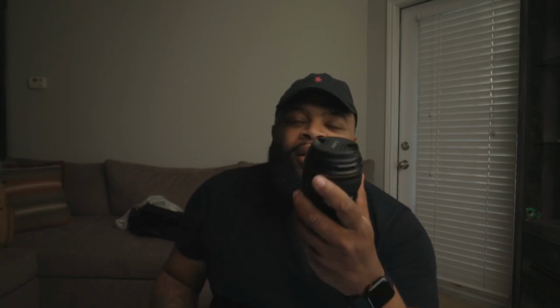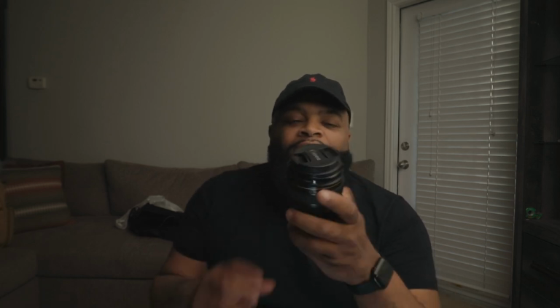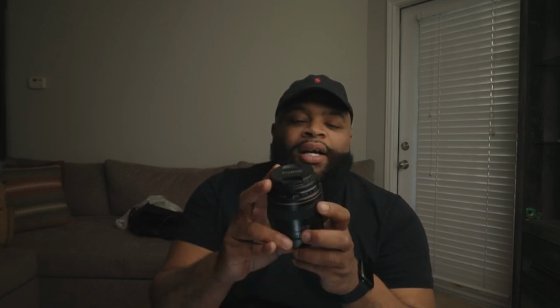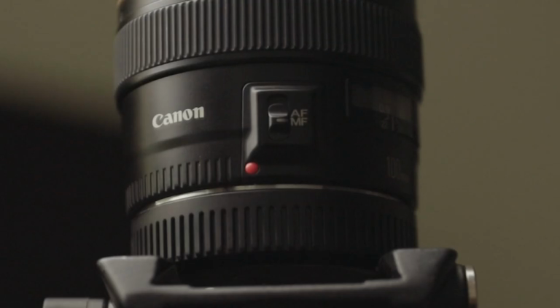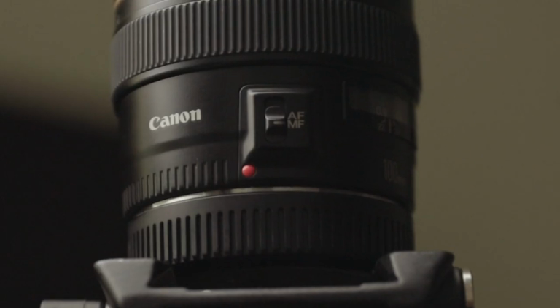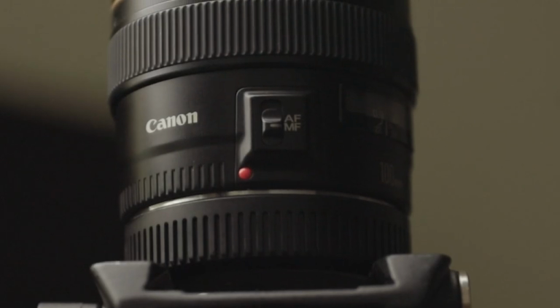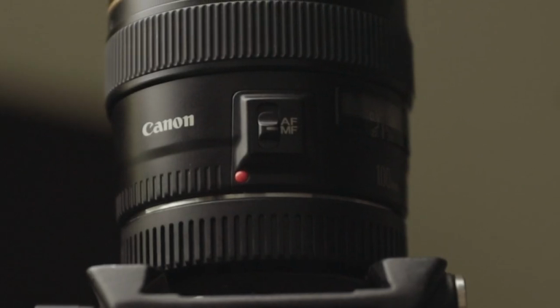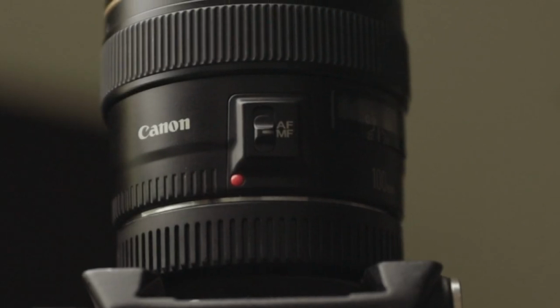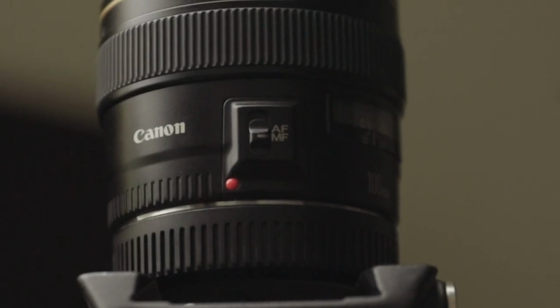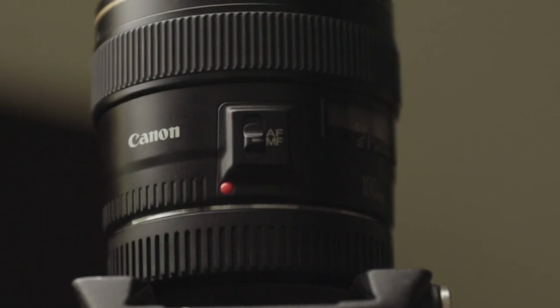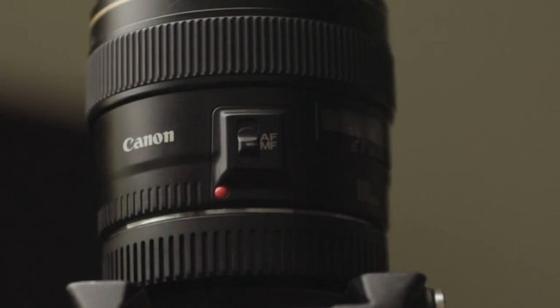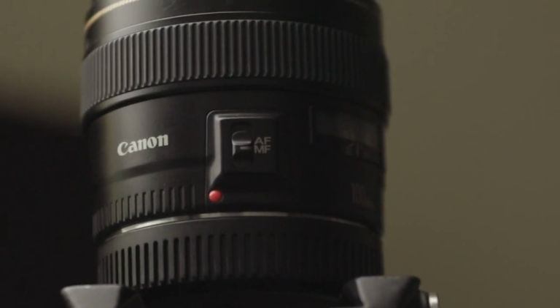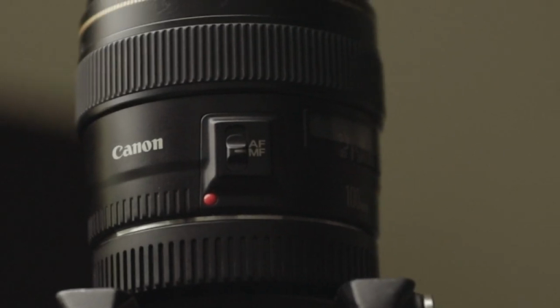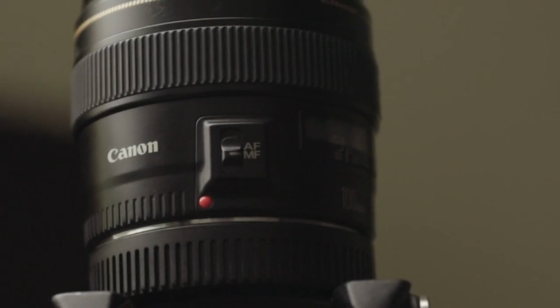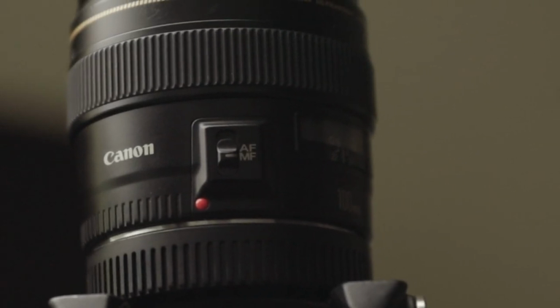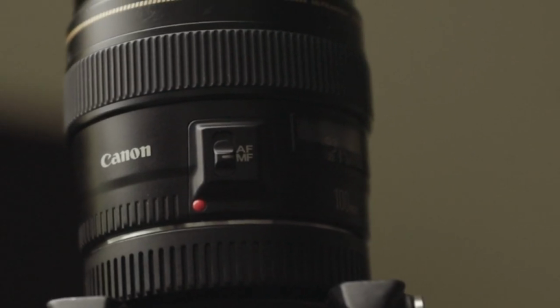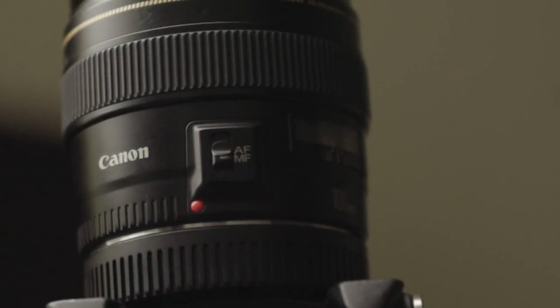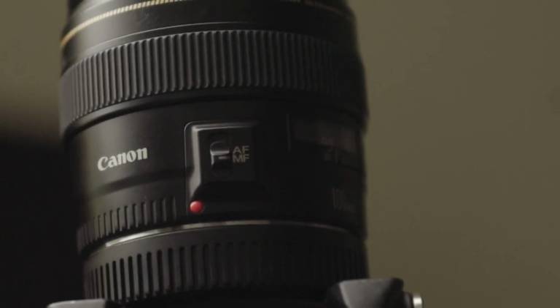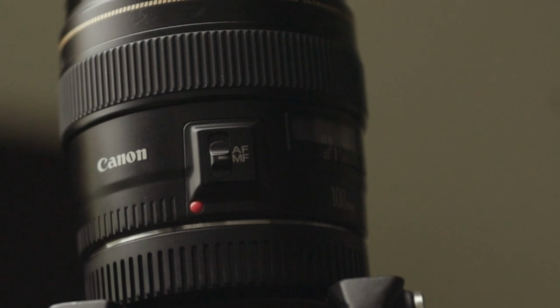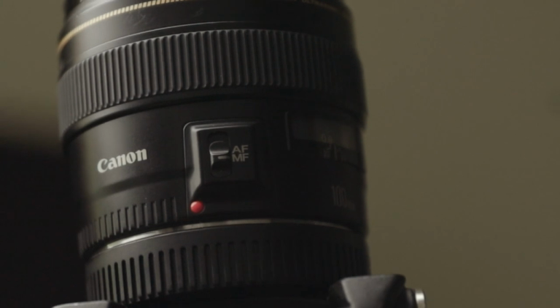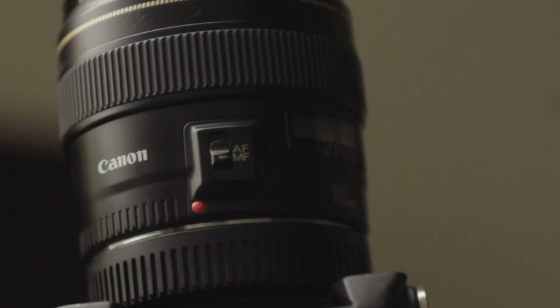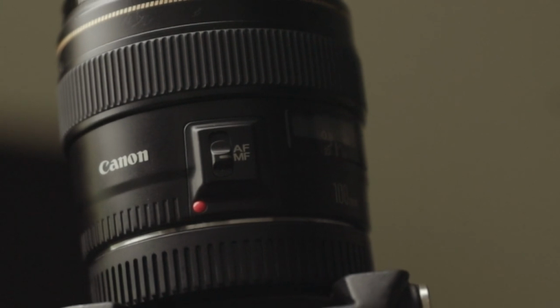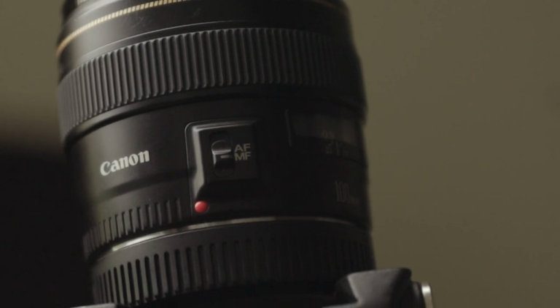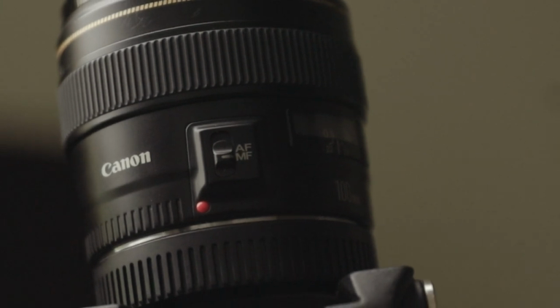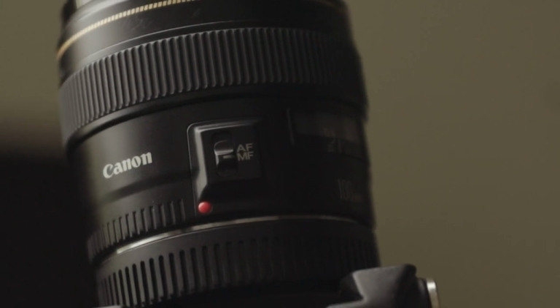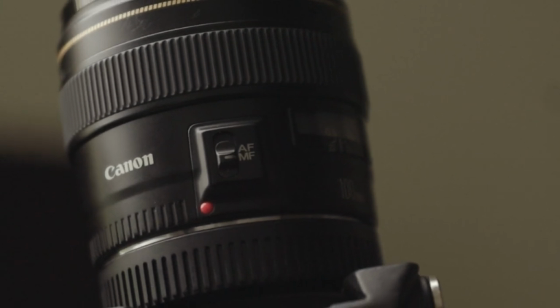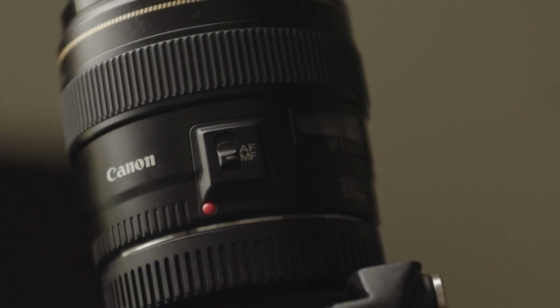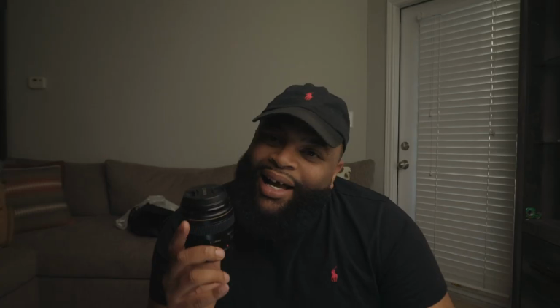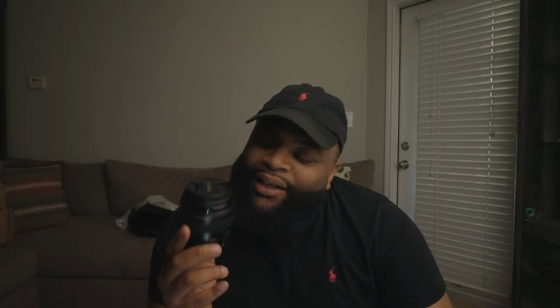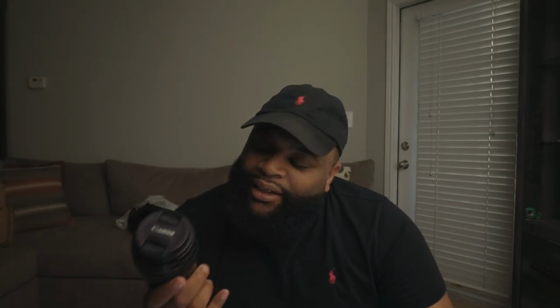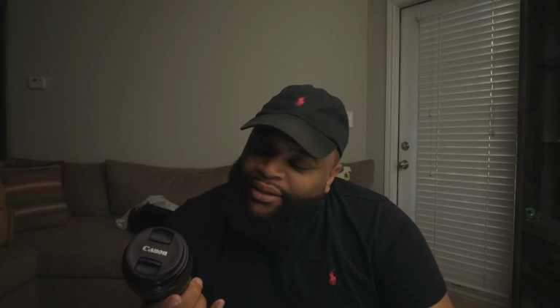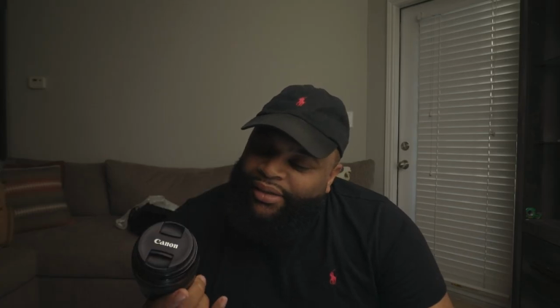This right here is my ML. I really don't even like this lens like that. I pull it out to get those little macro shots of the eyes and stuff, but I kind of like the L lens.